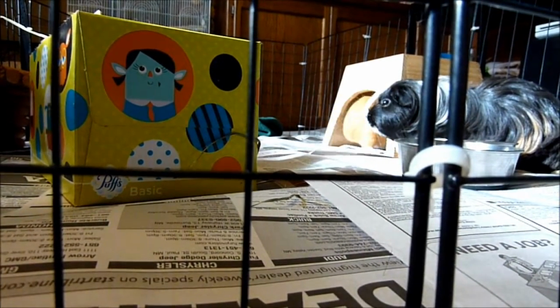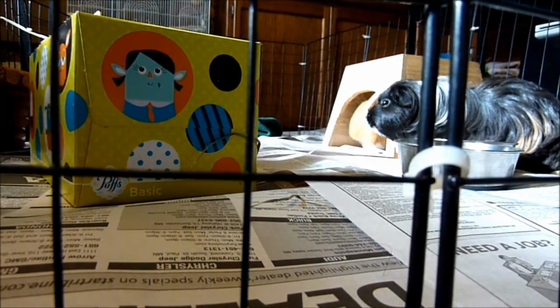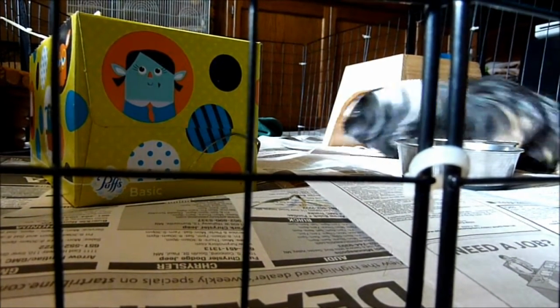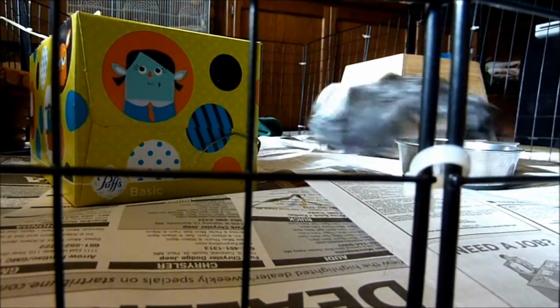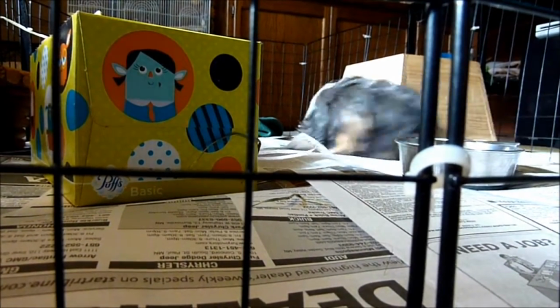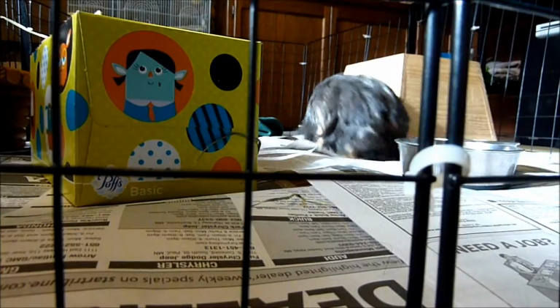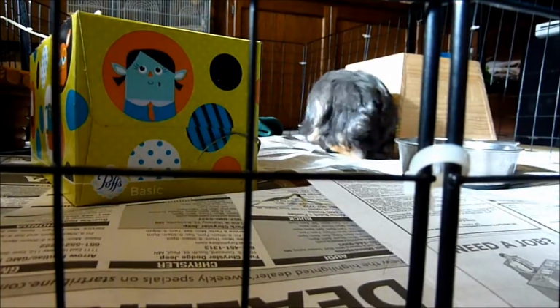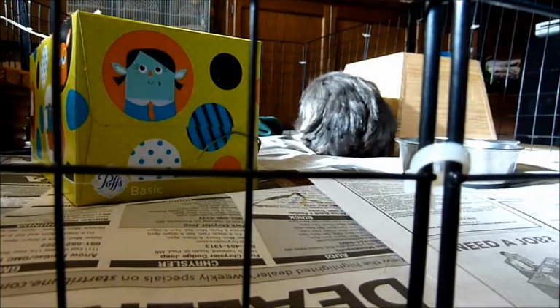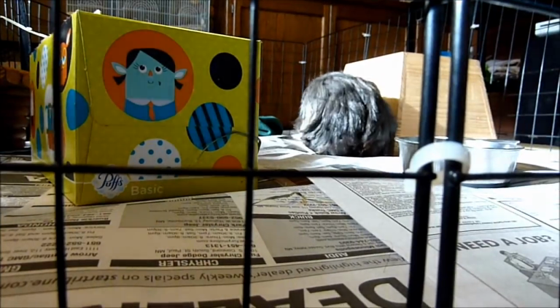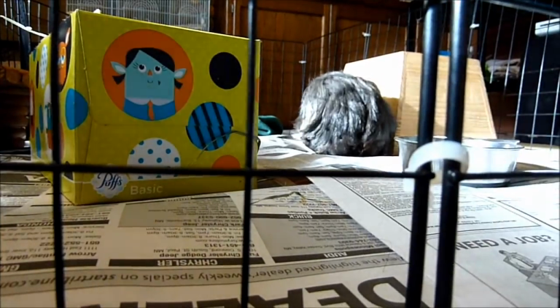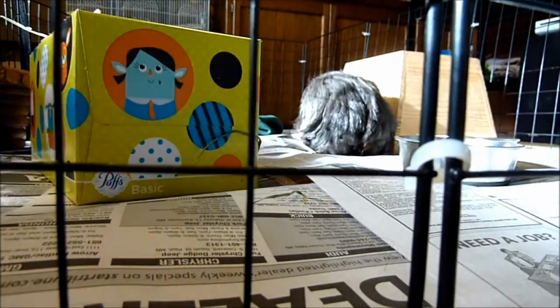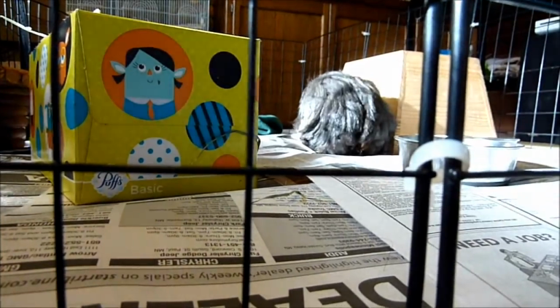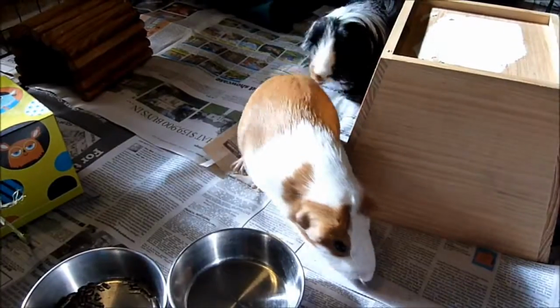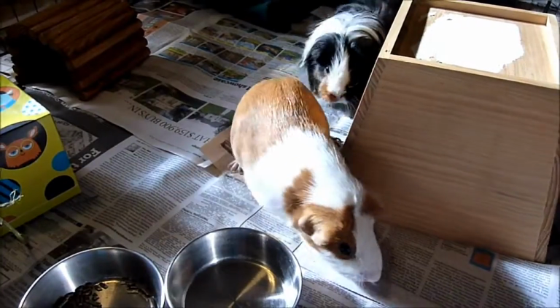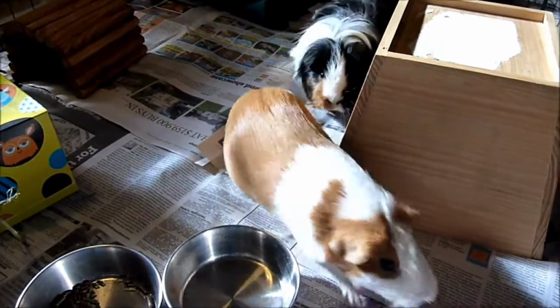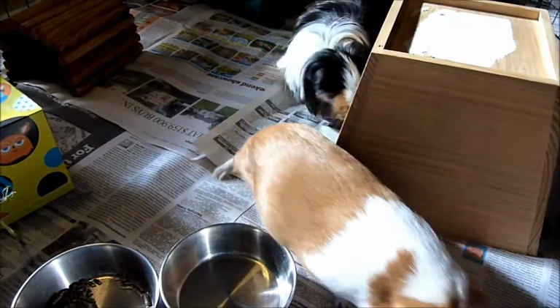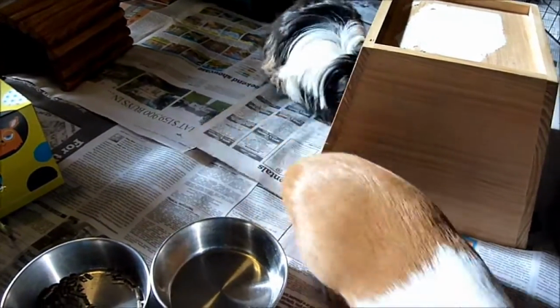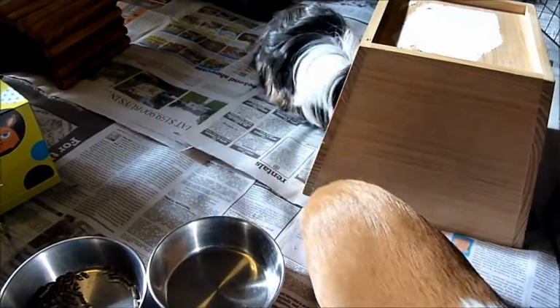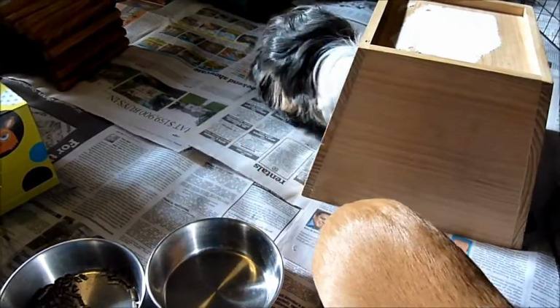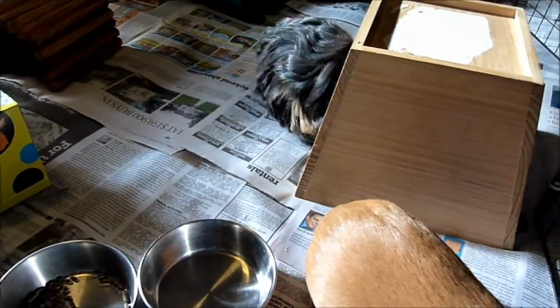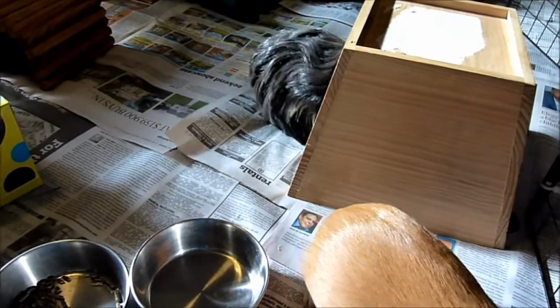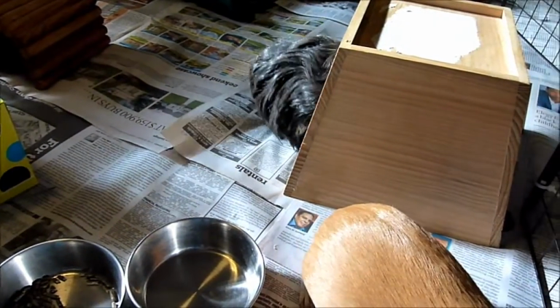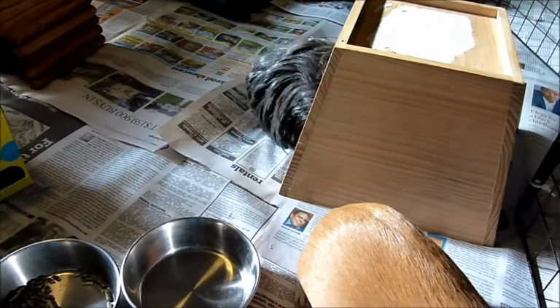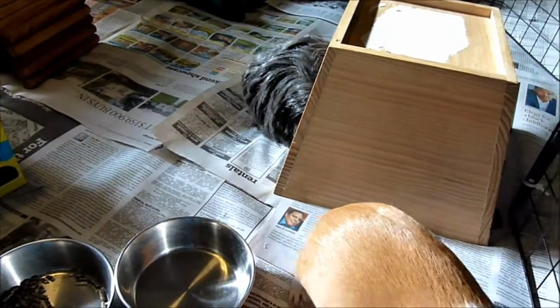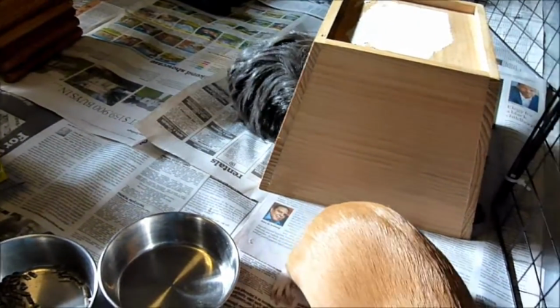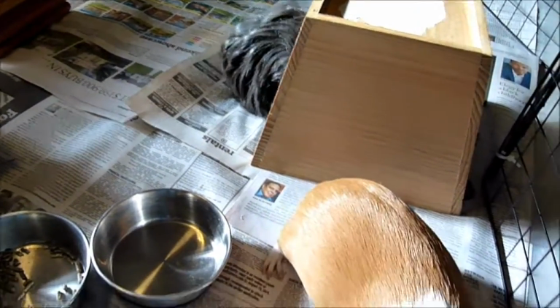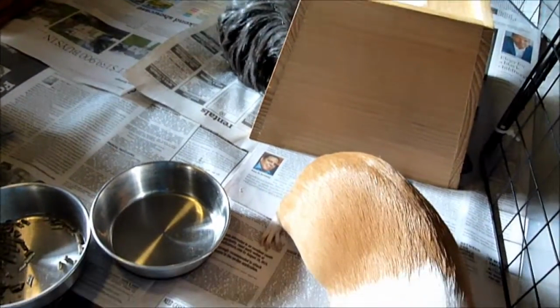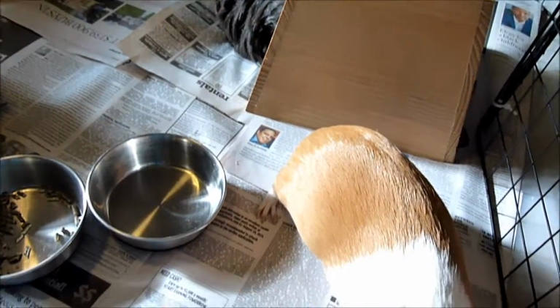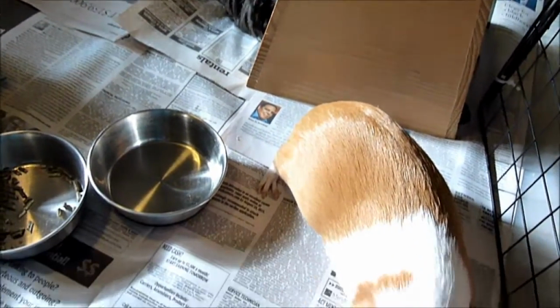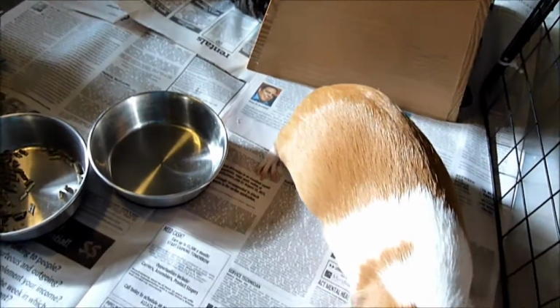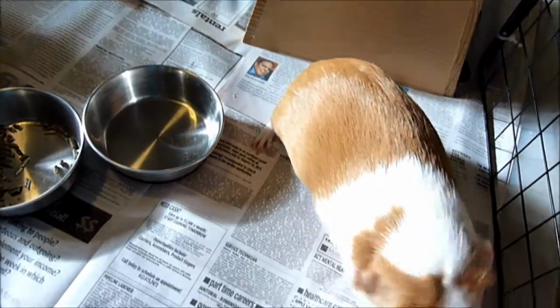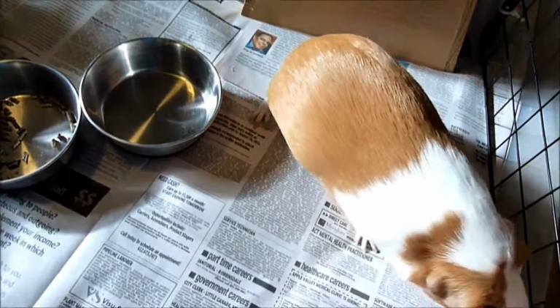A crusty nose, a rough puffed-up coat, or lethargy and hunched posture are also signs of a URI.